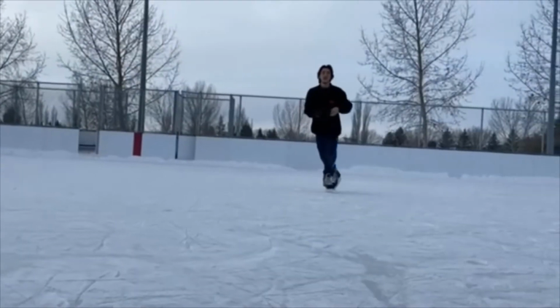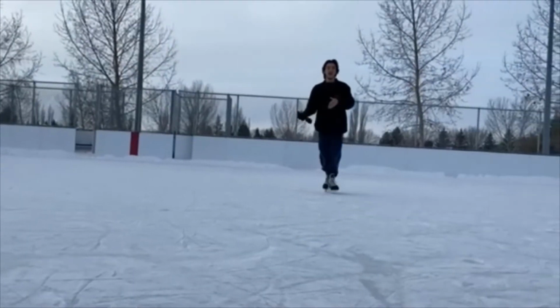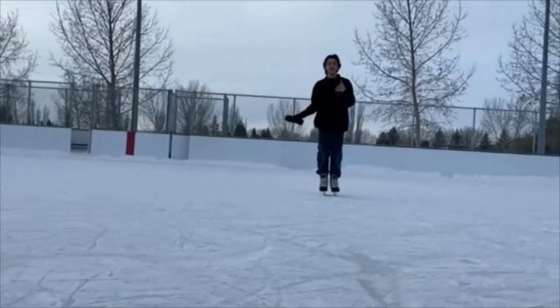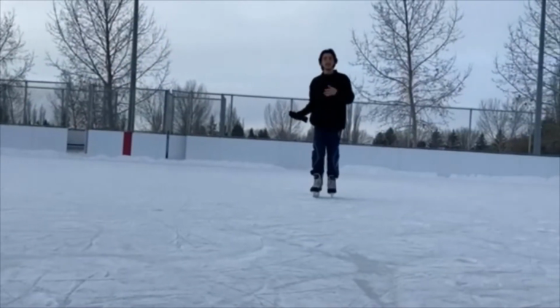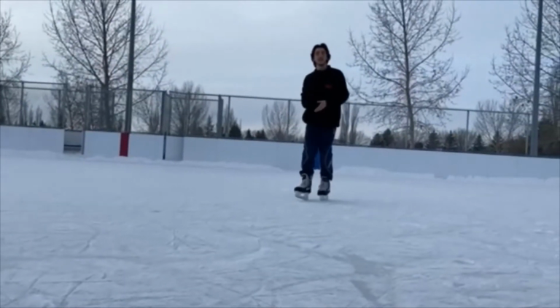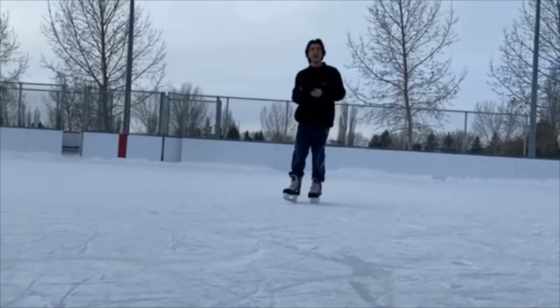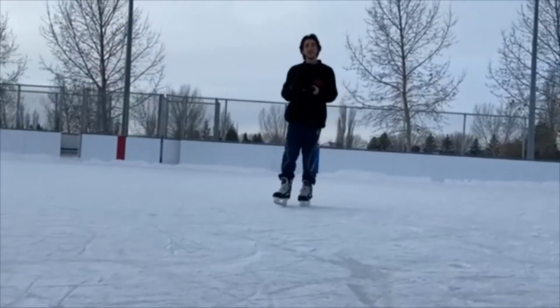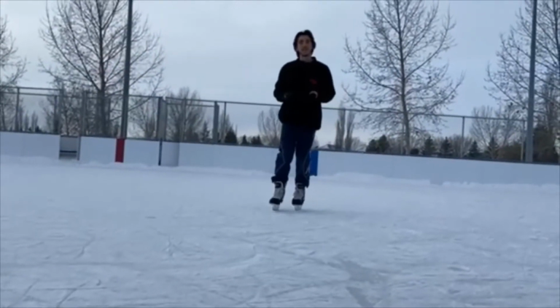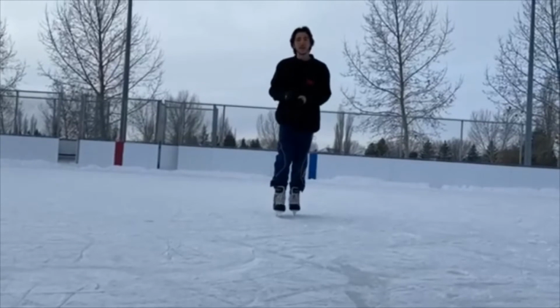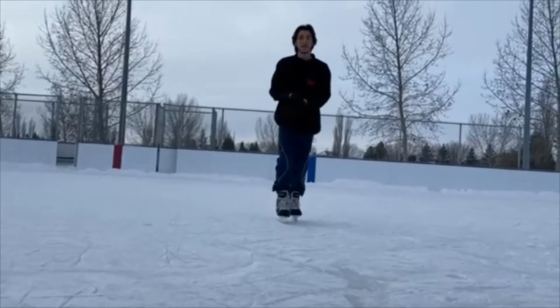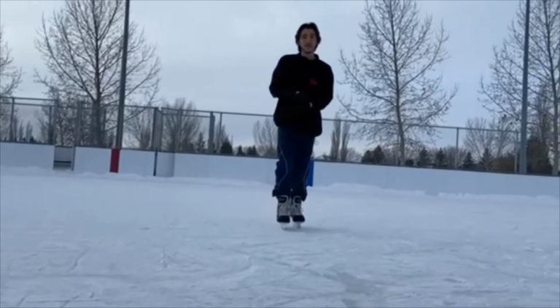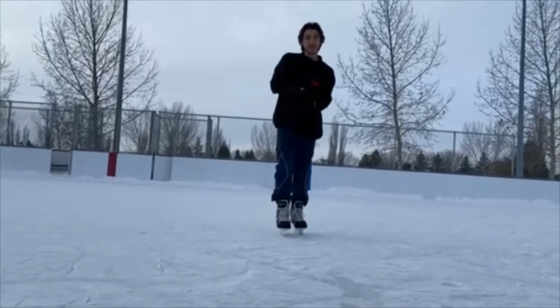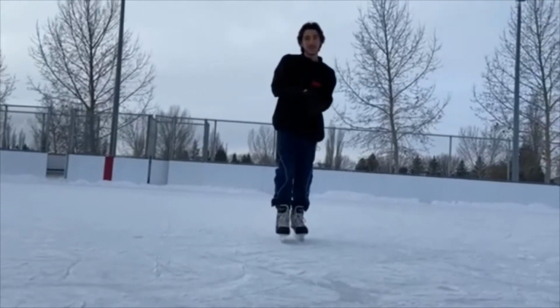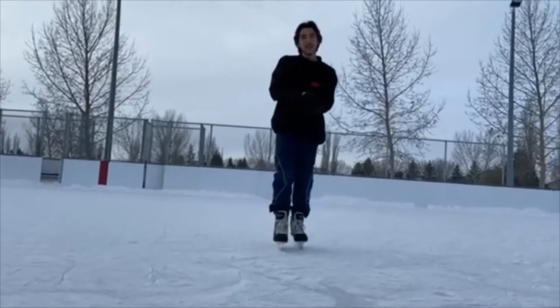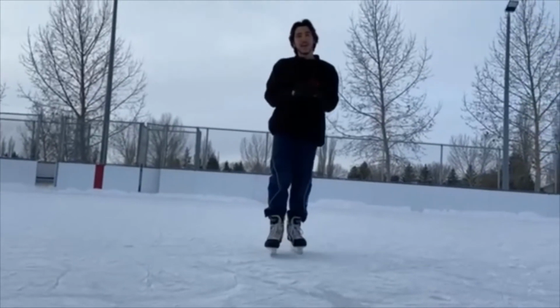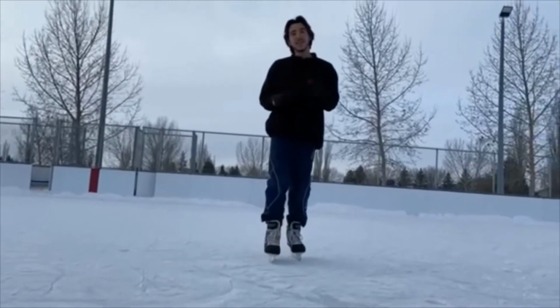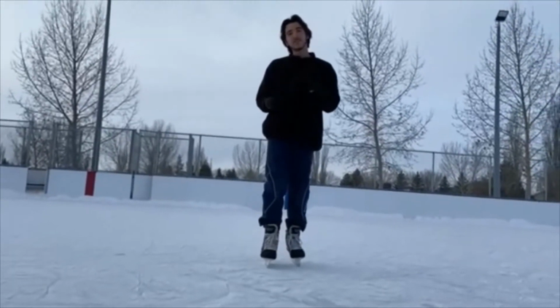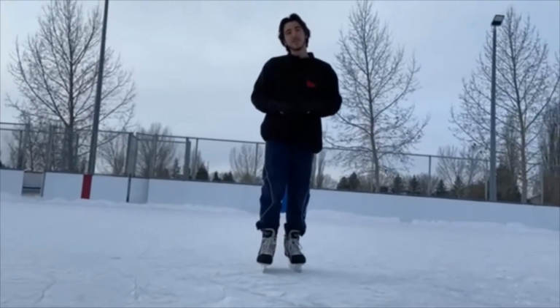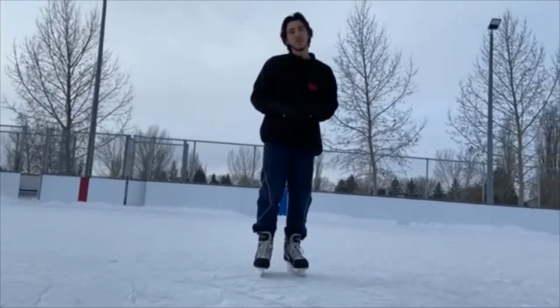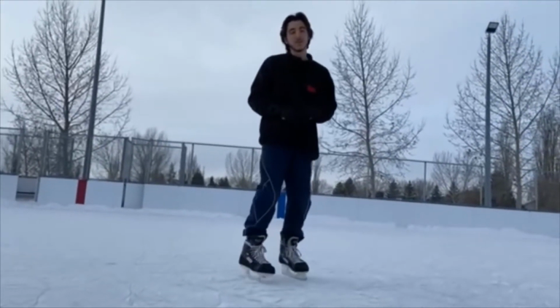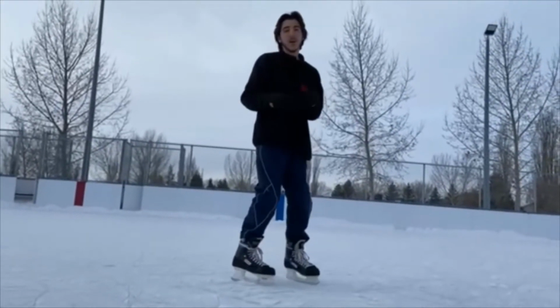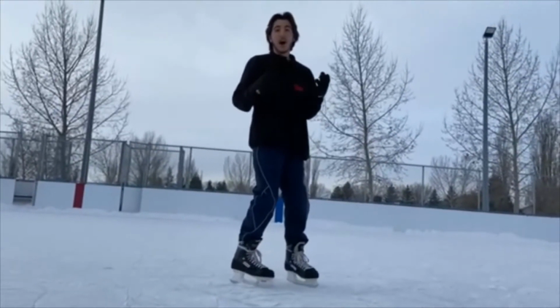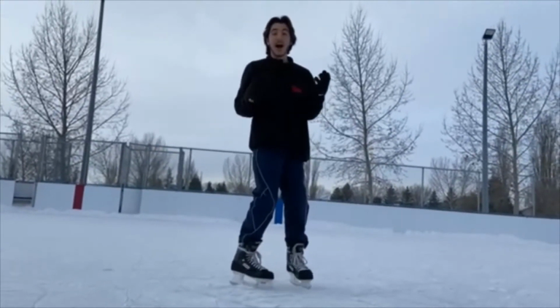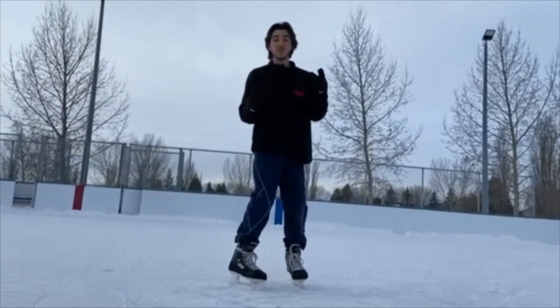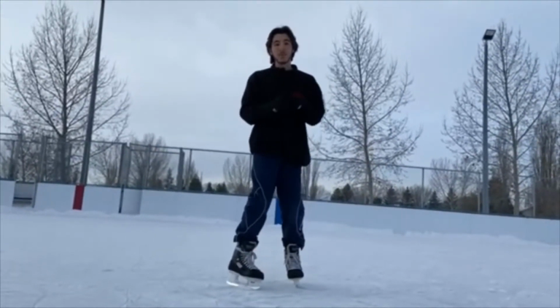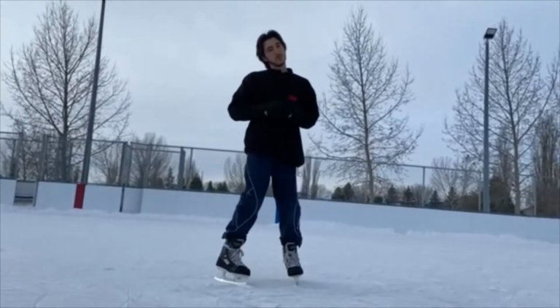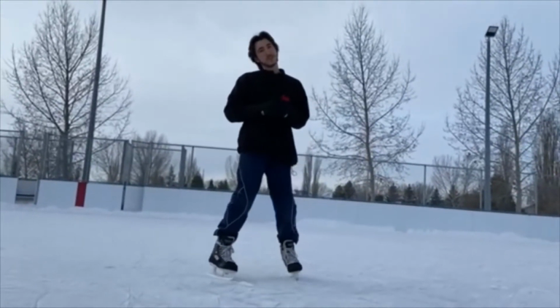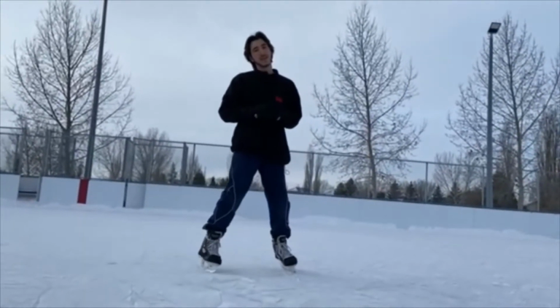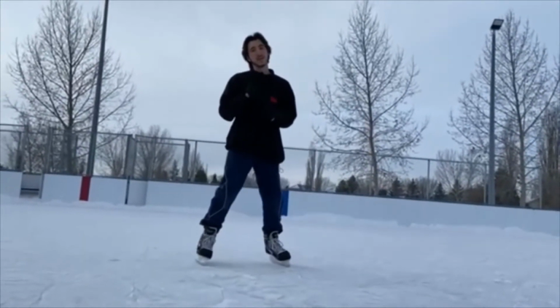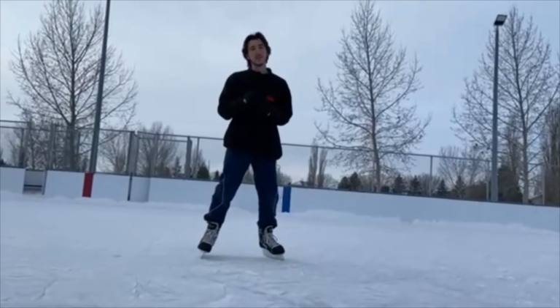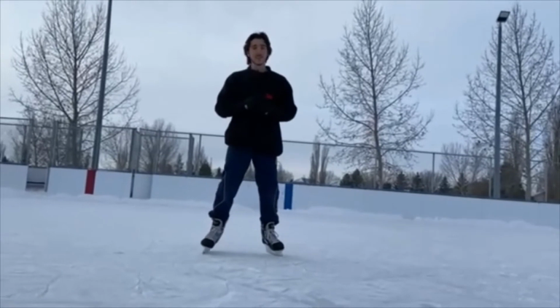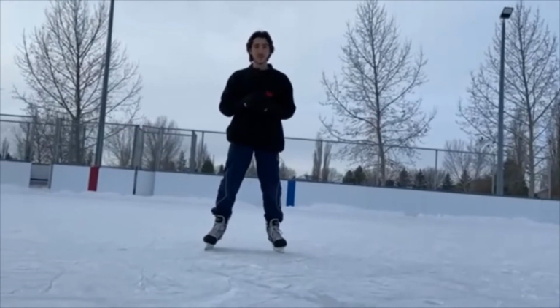Hey guys, it's Bradley and I'm the senior rec leader here with Anthony Garrison. Today I'm going to be showing you how to do bubbles while skating. Let's get to it.